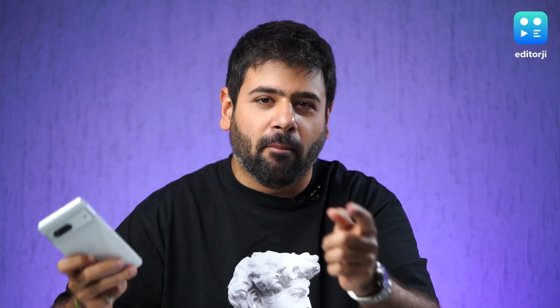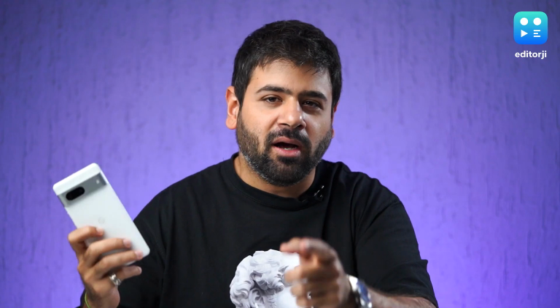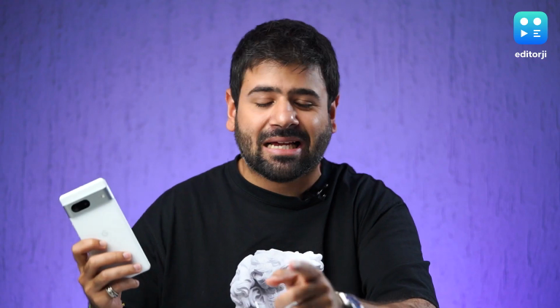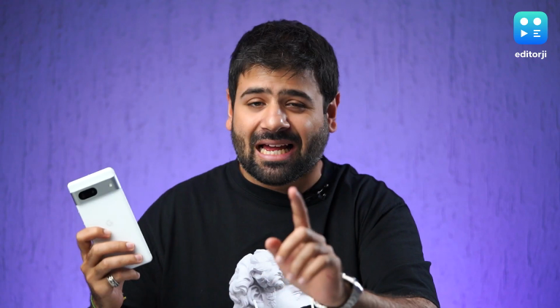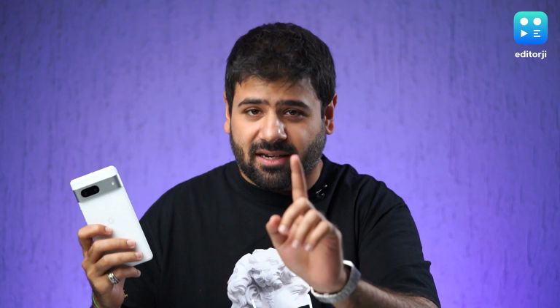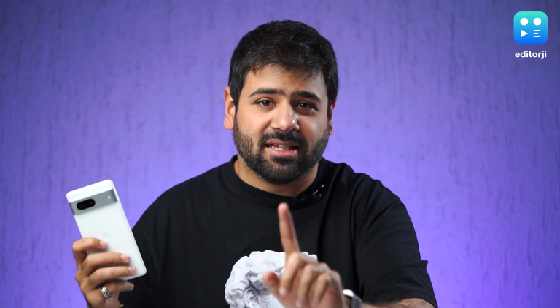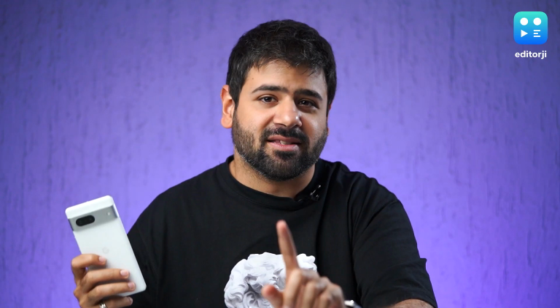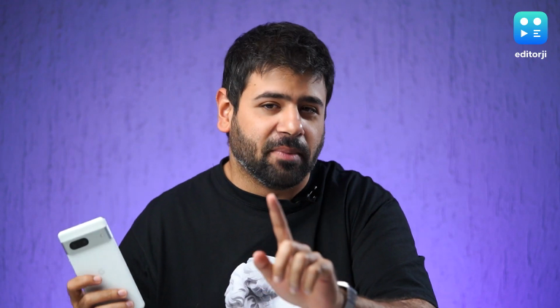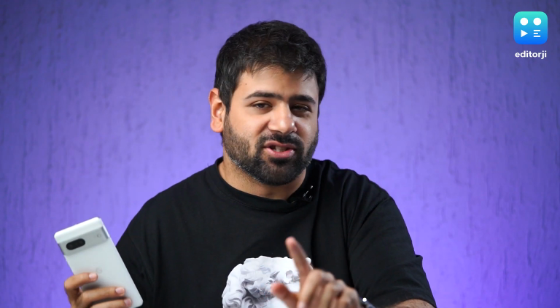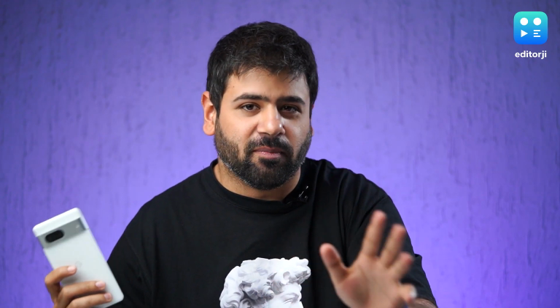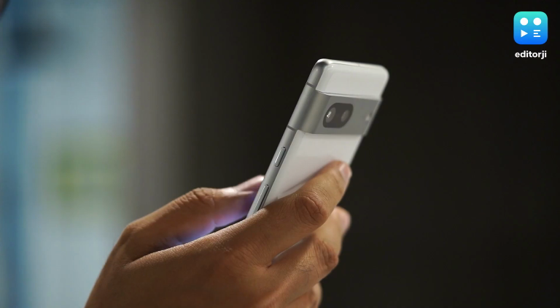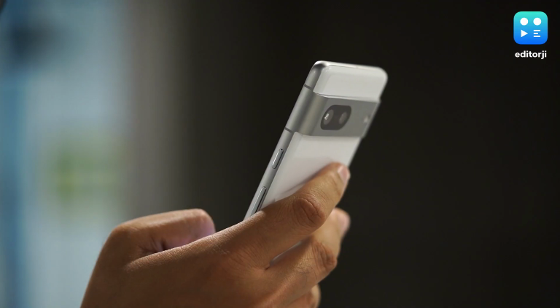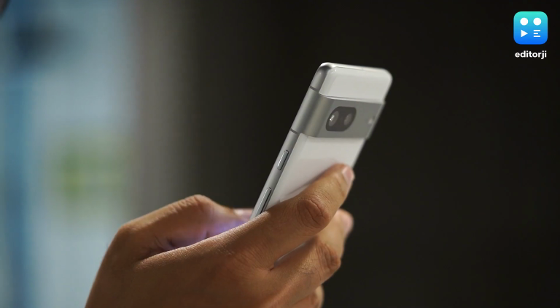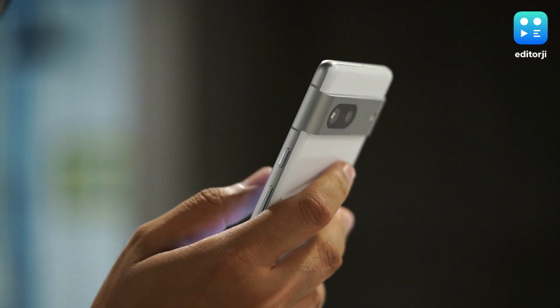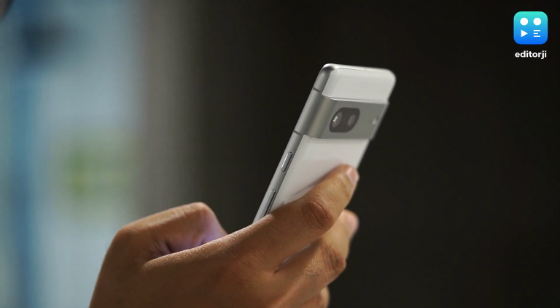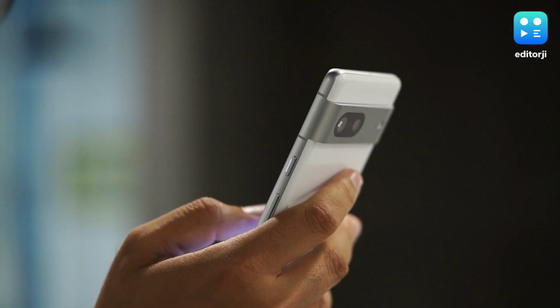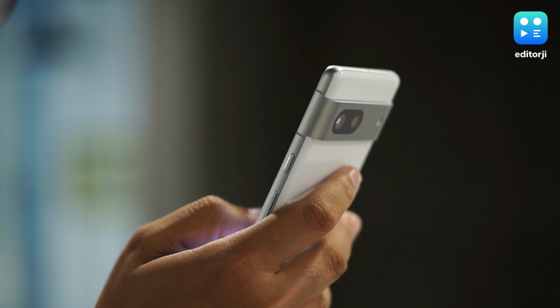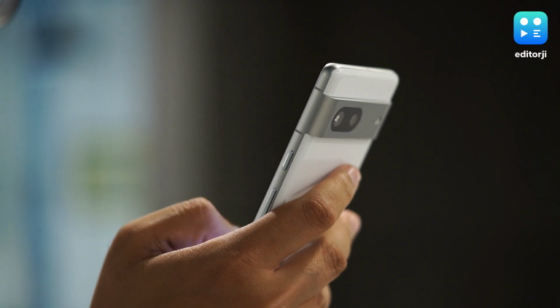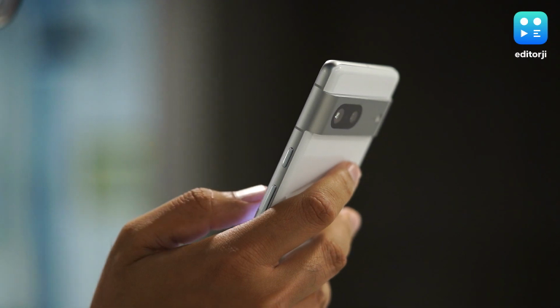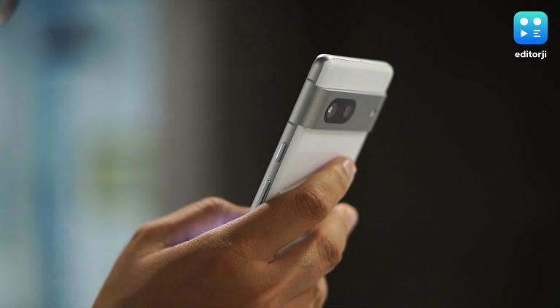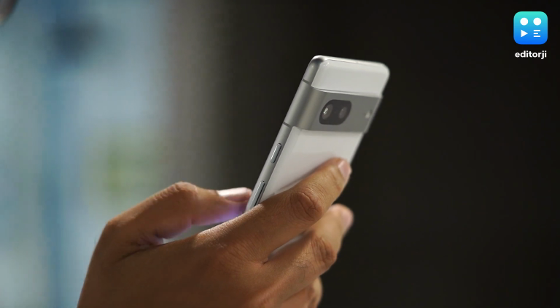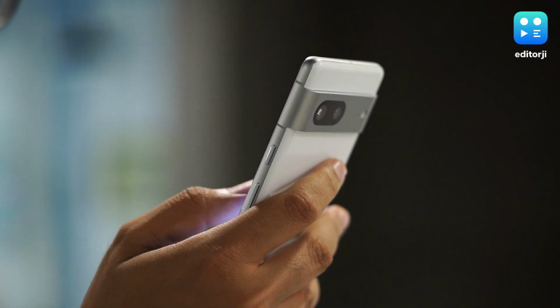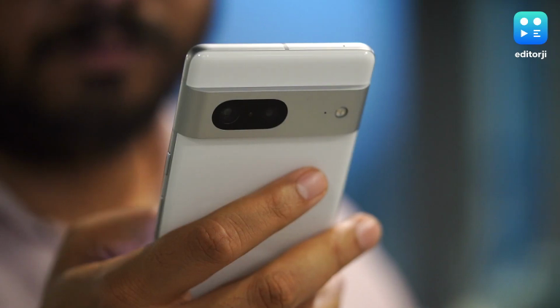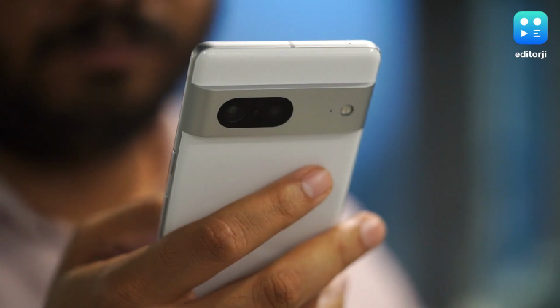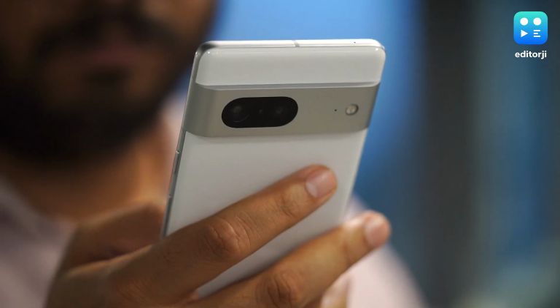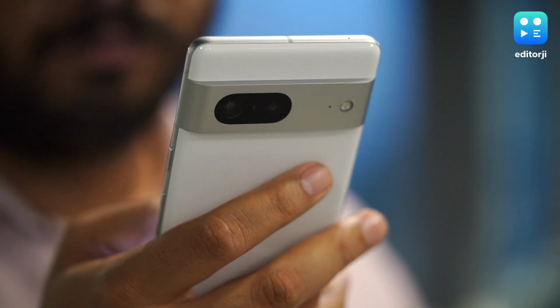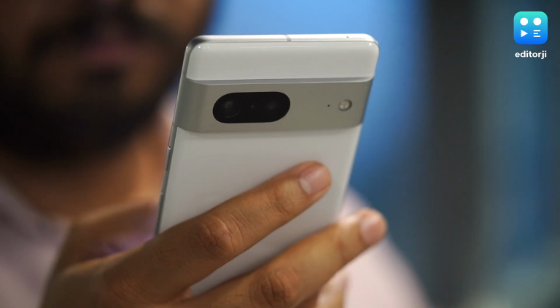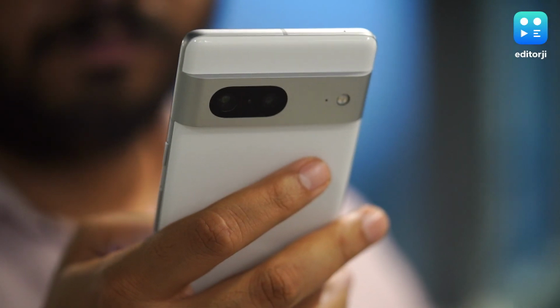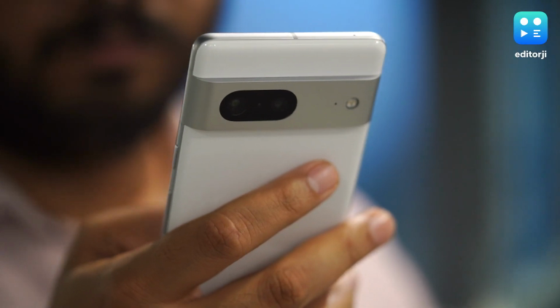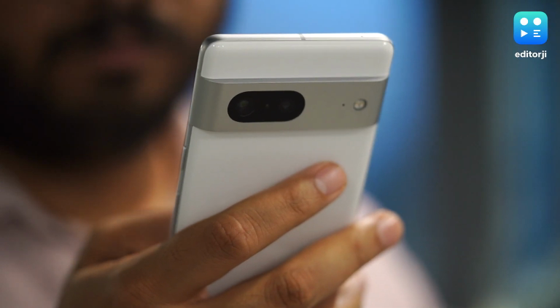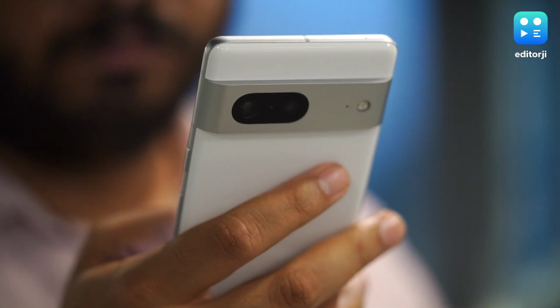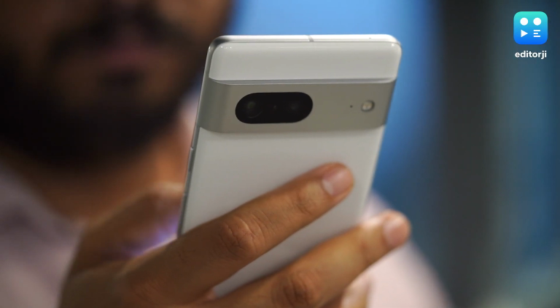But — and this is the biggest of buts — the Pixel 7 is different, and in this video I'm going to tell you why.